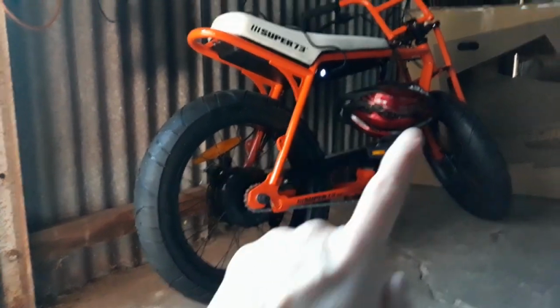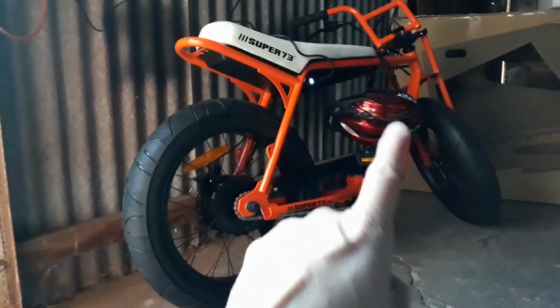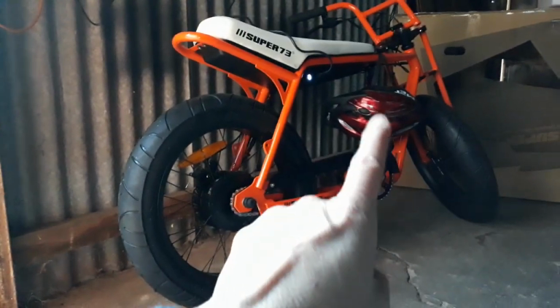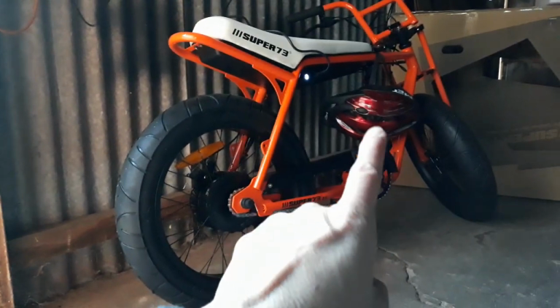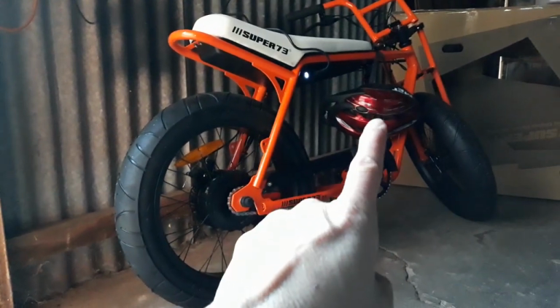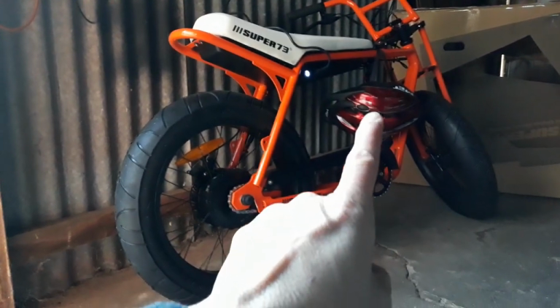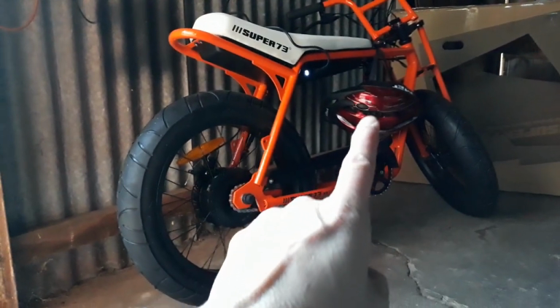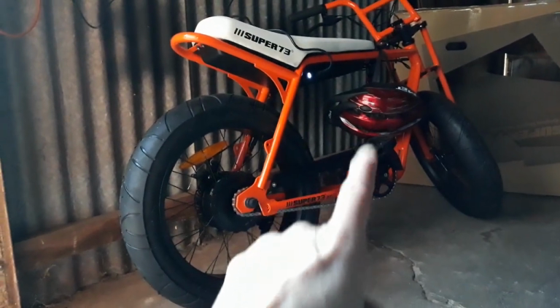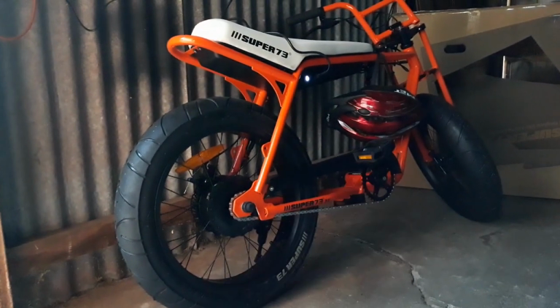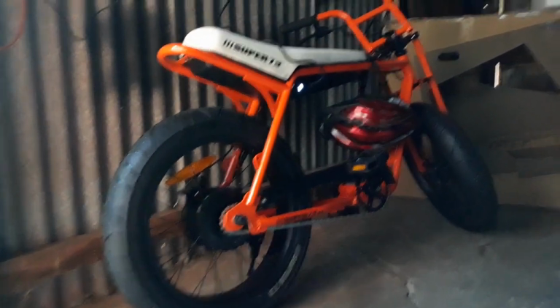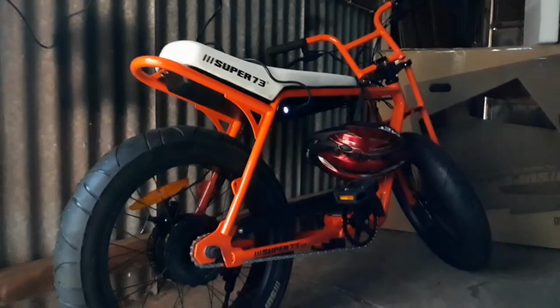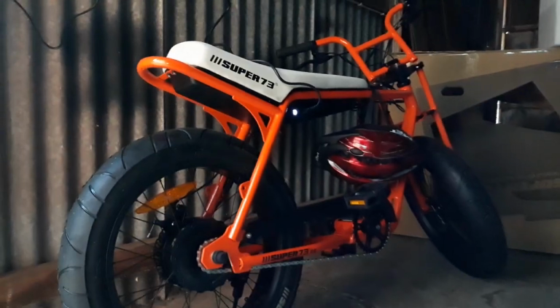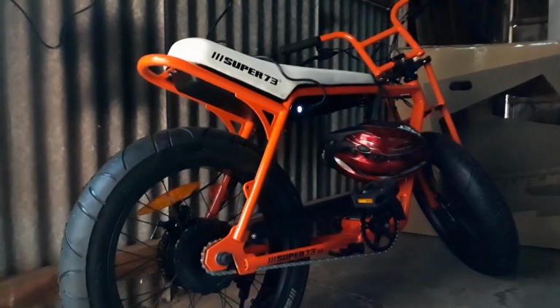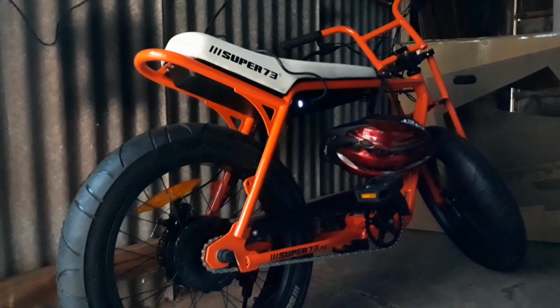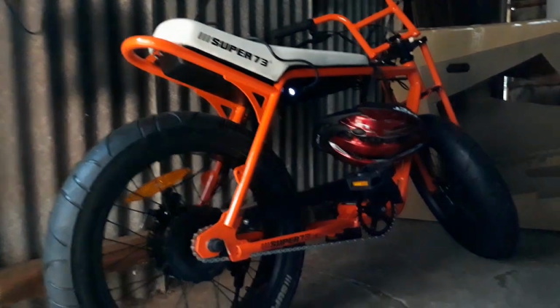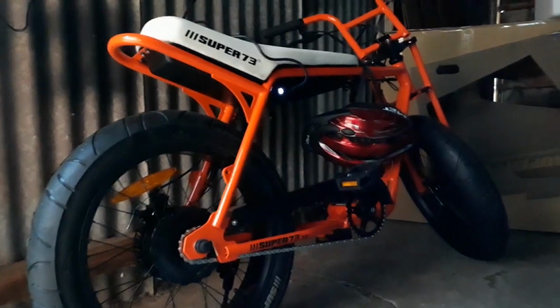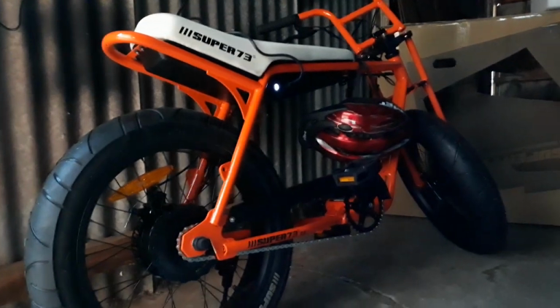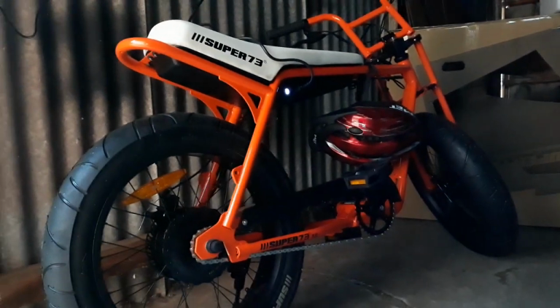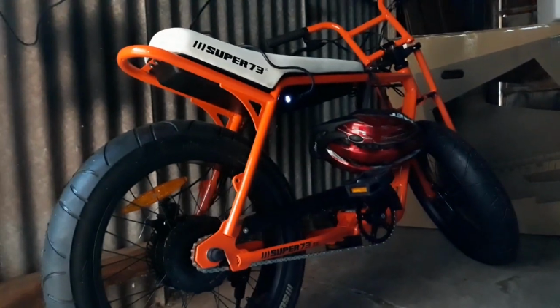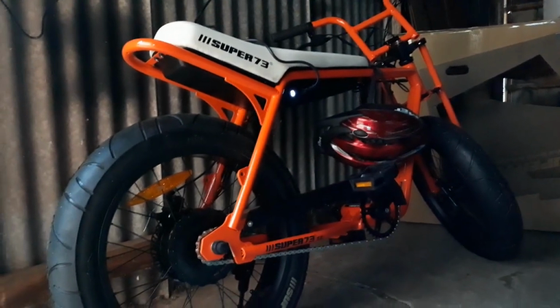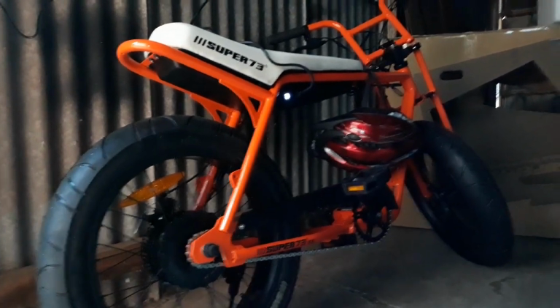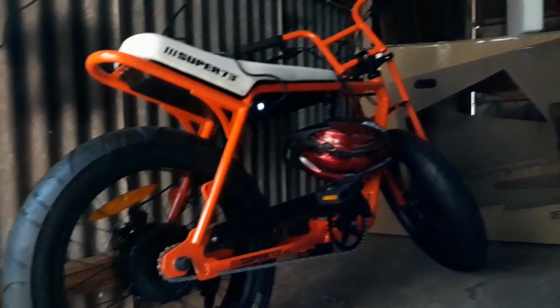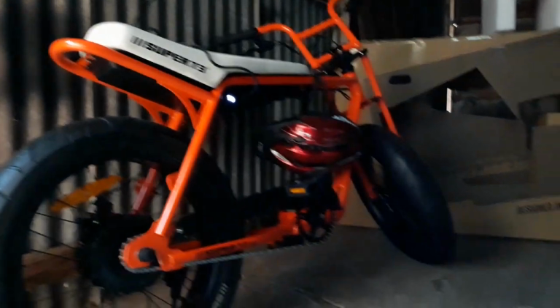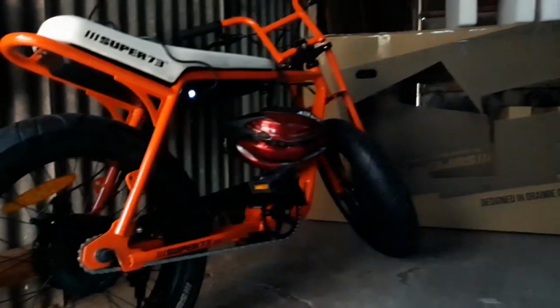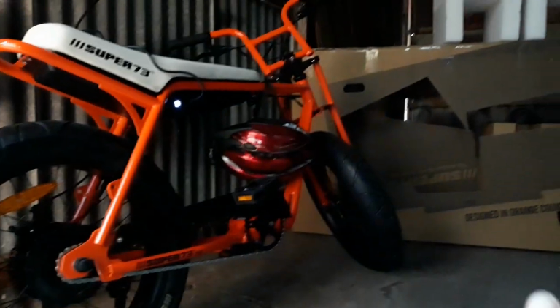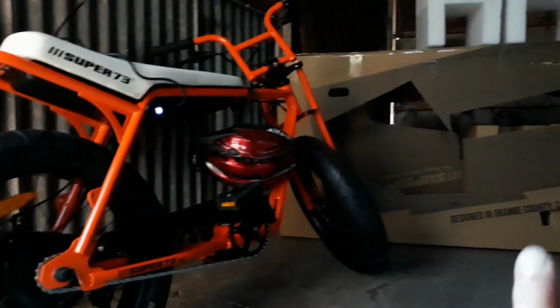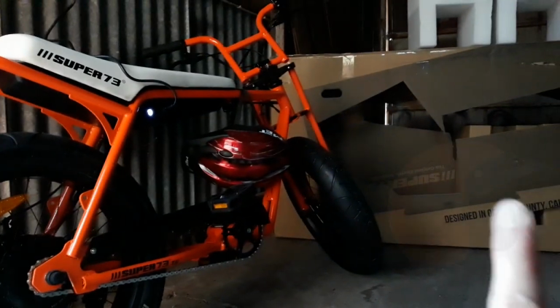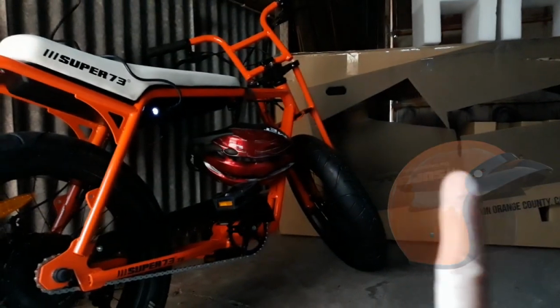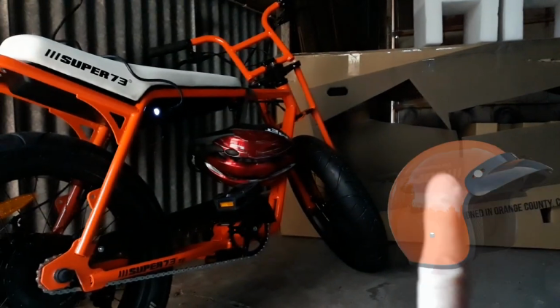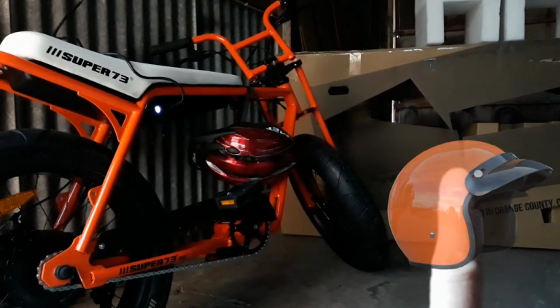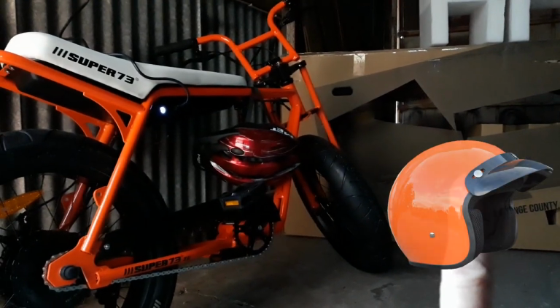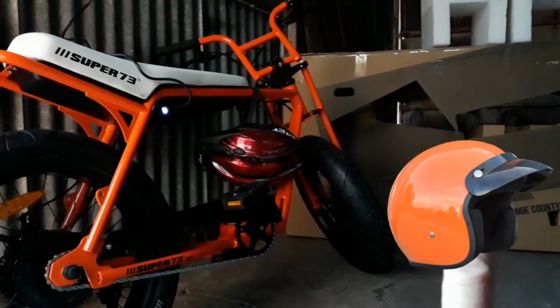As you can see I'm using a bike helmet for now. I have got plans to get an orange helmet again — picture of it right here.